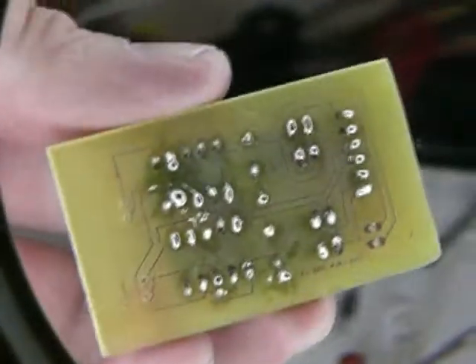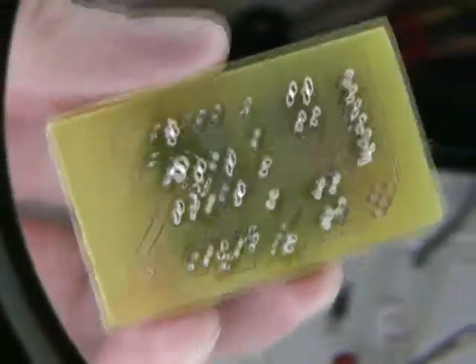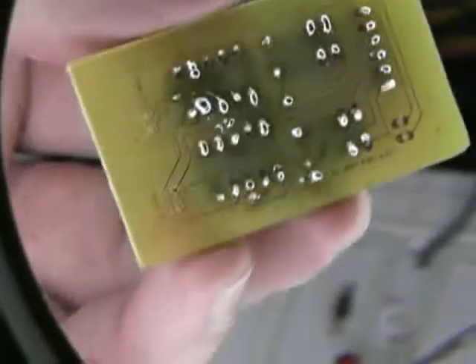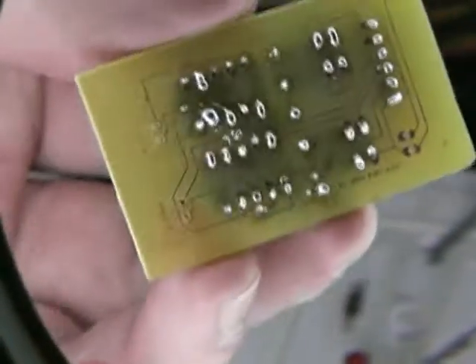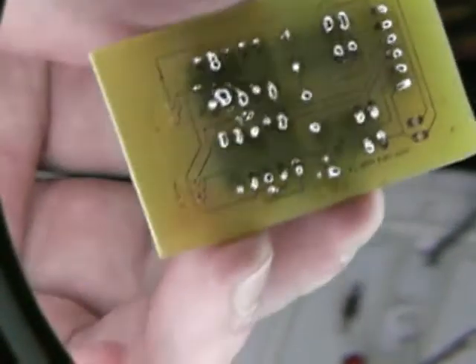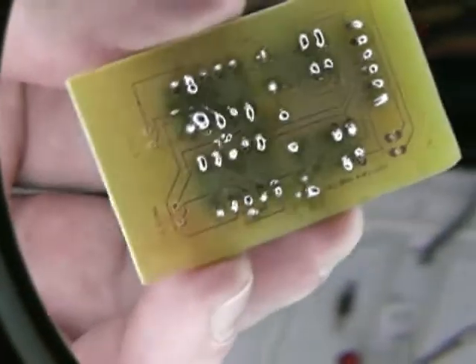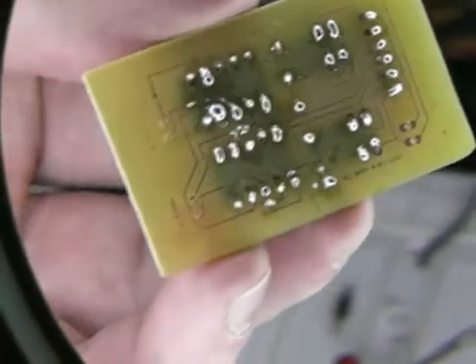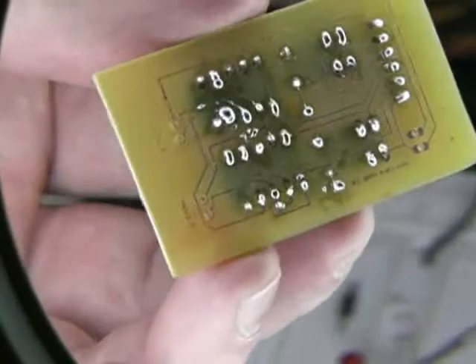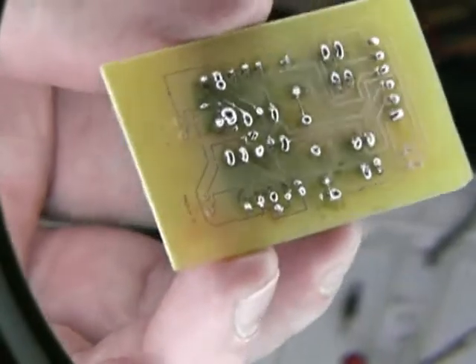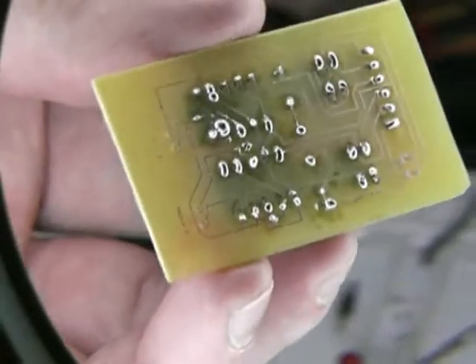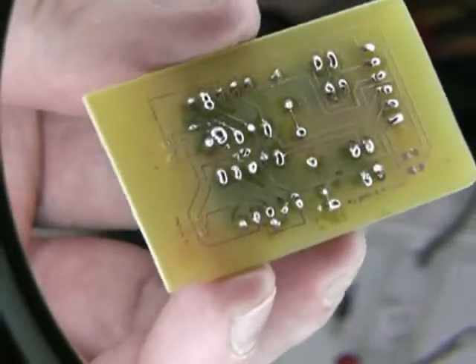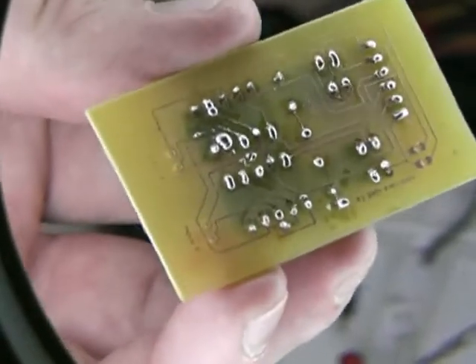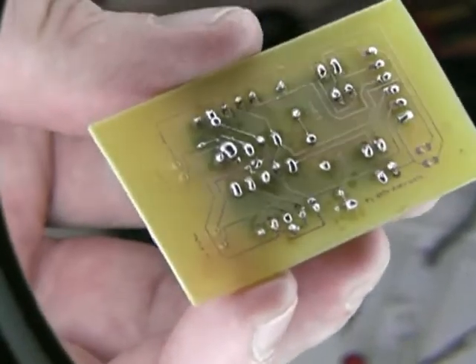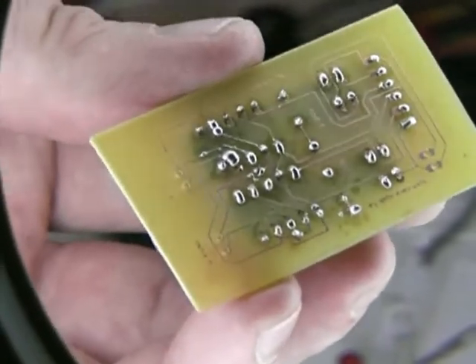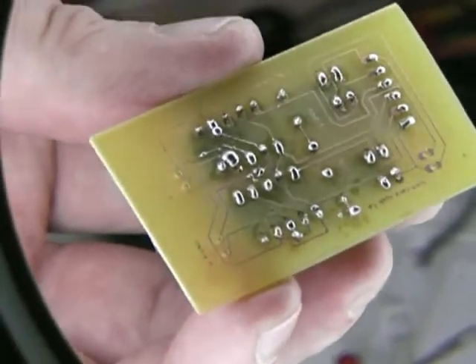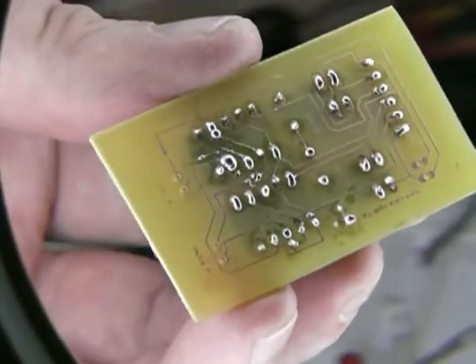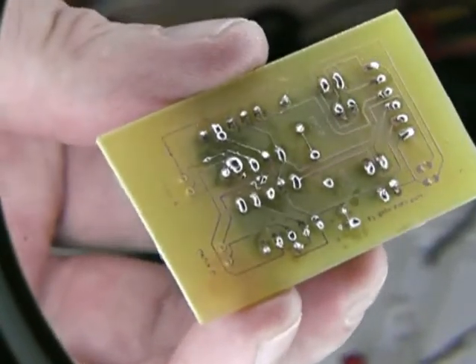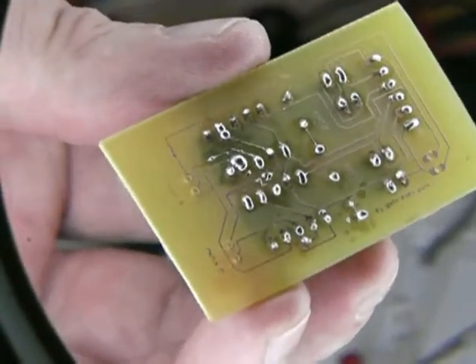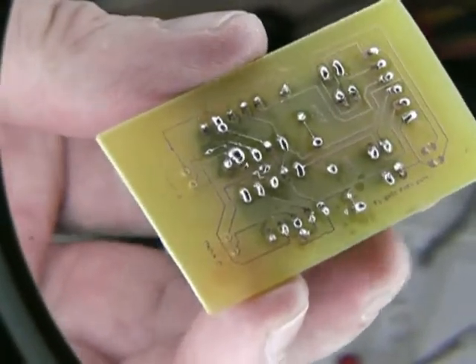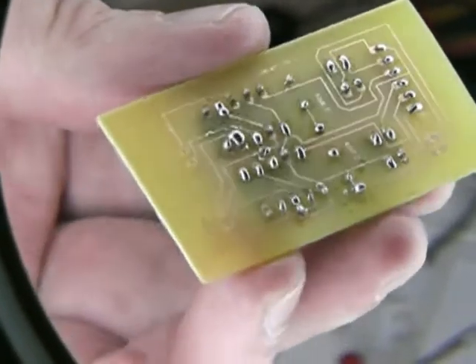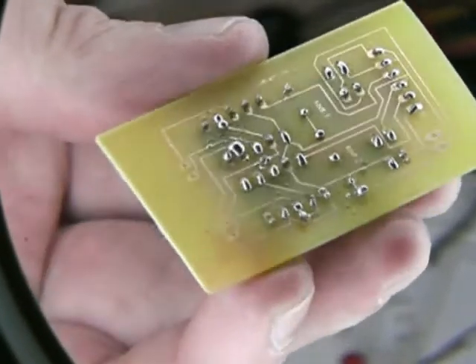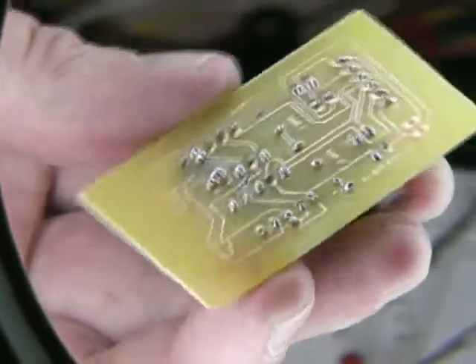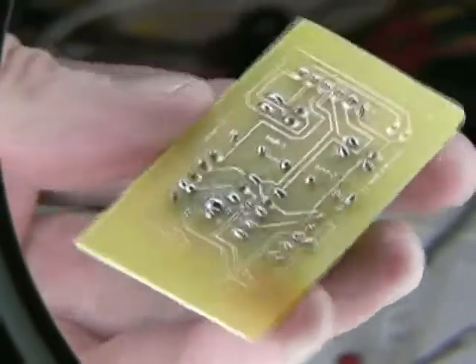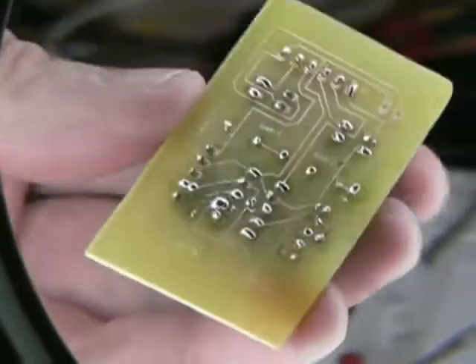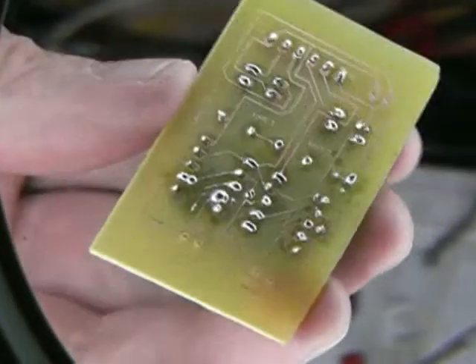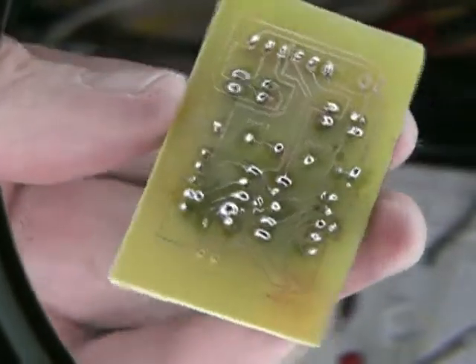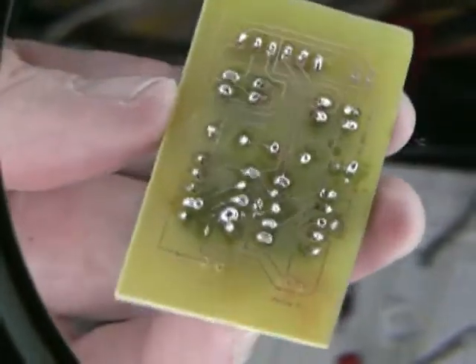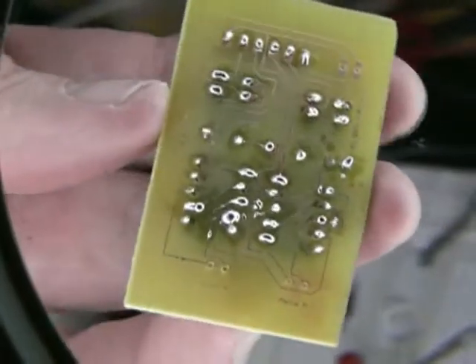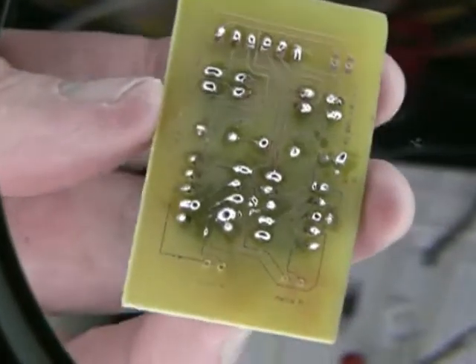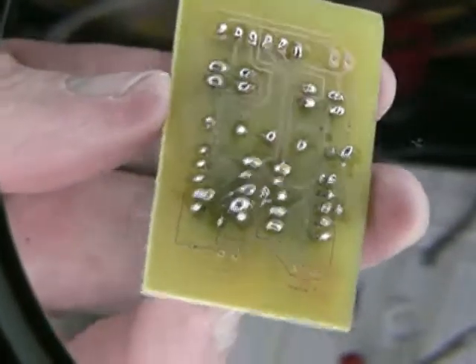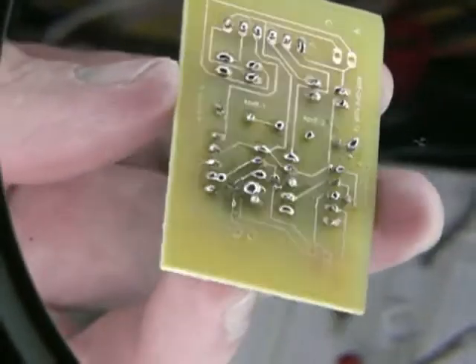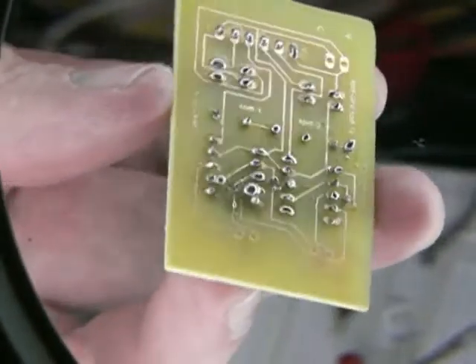We've soldered a number of these pins, and we have some traces that need to be modified.